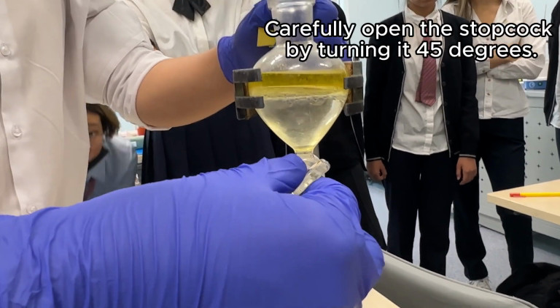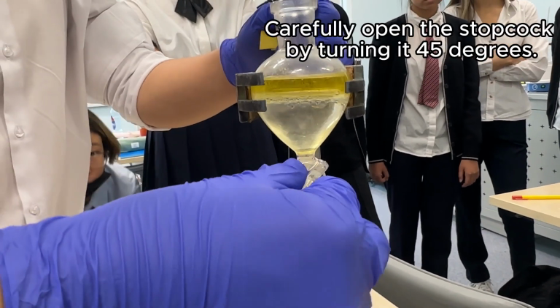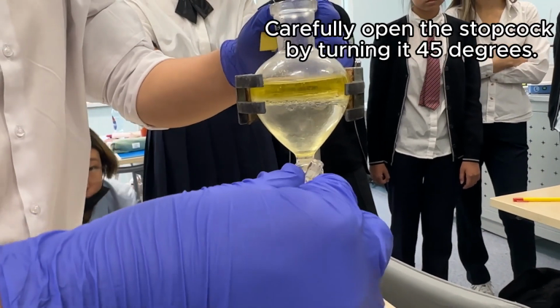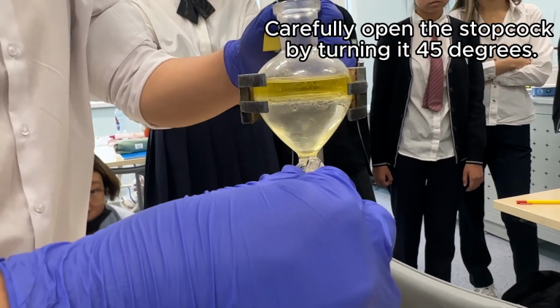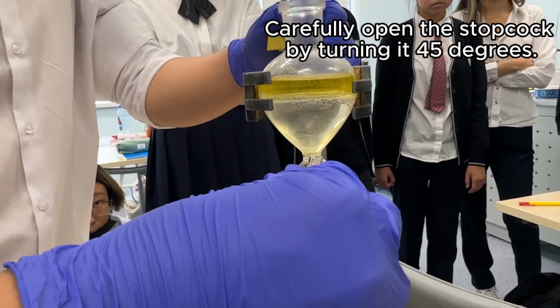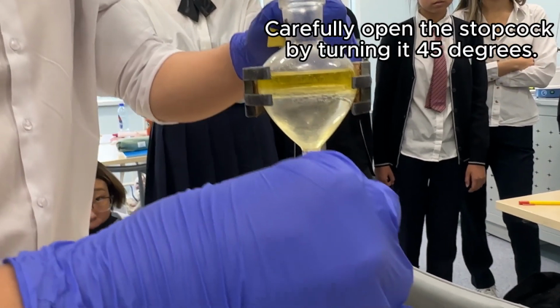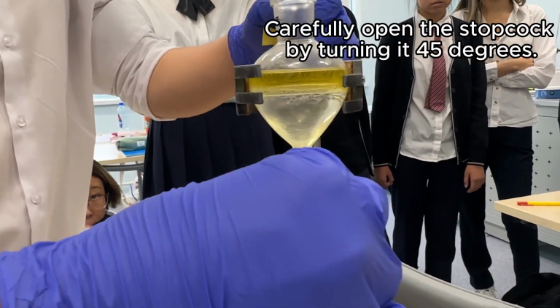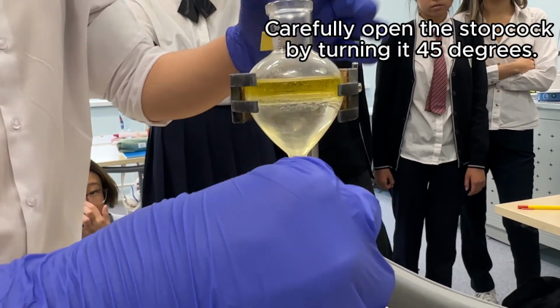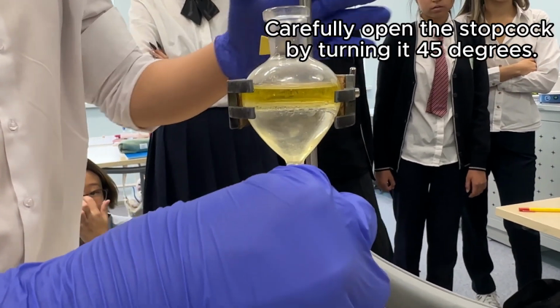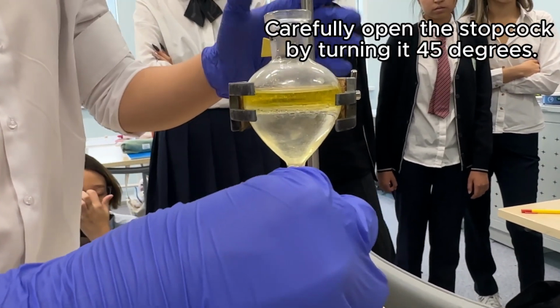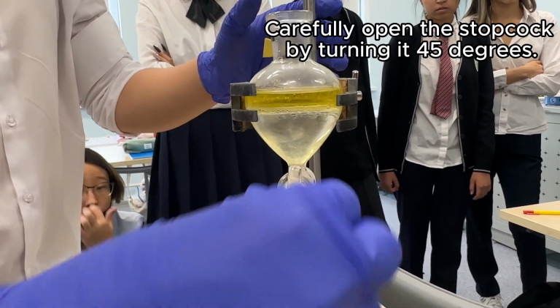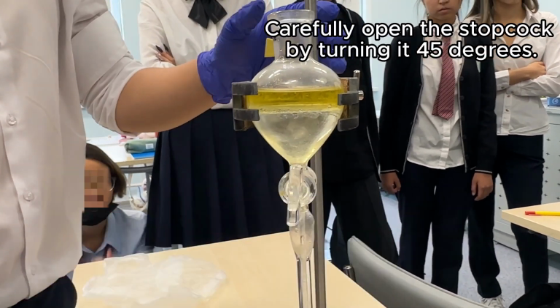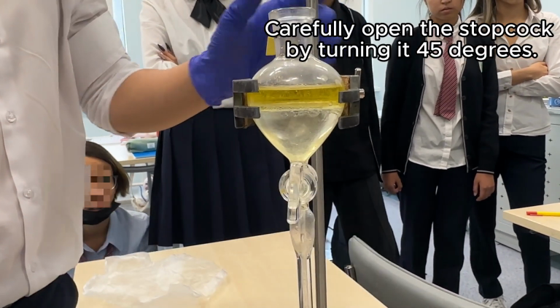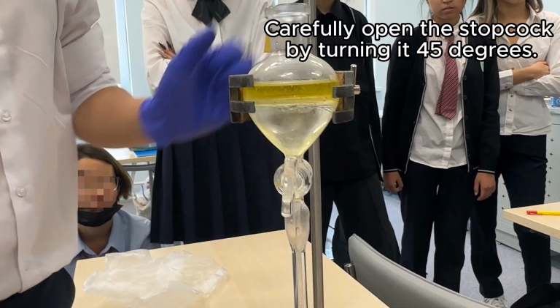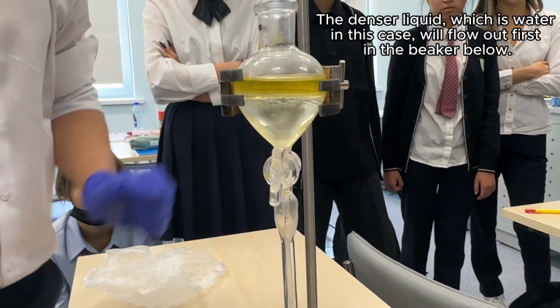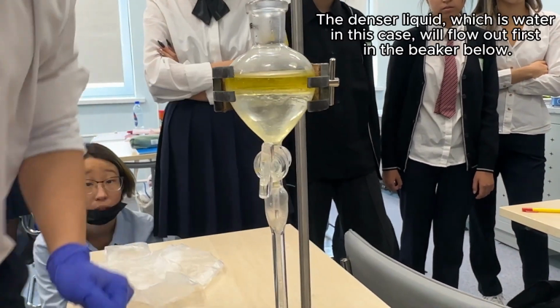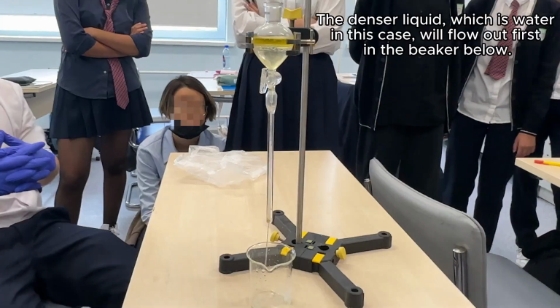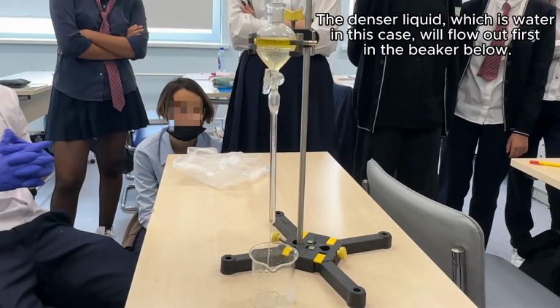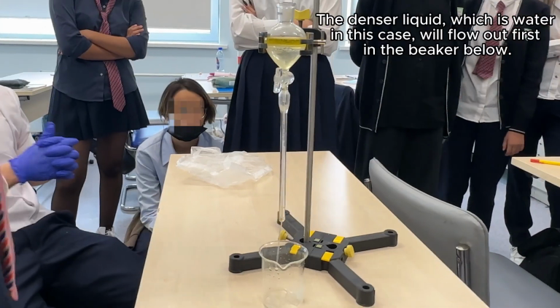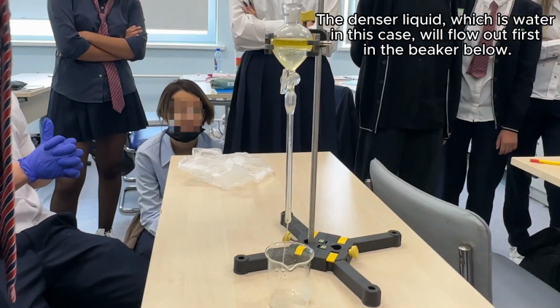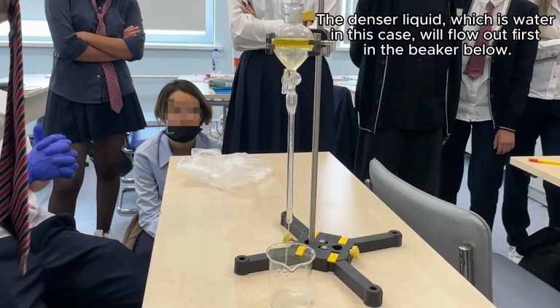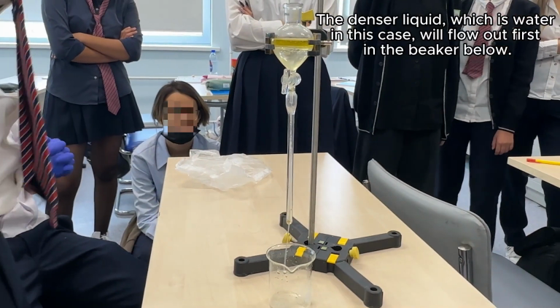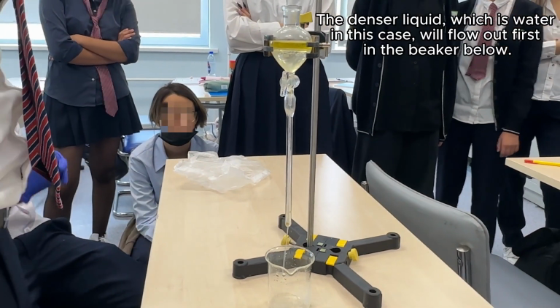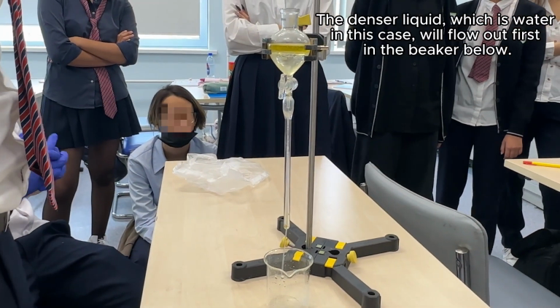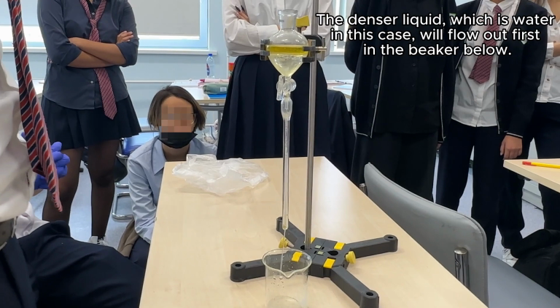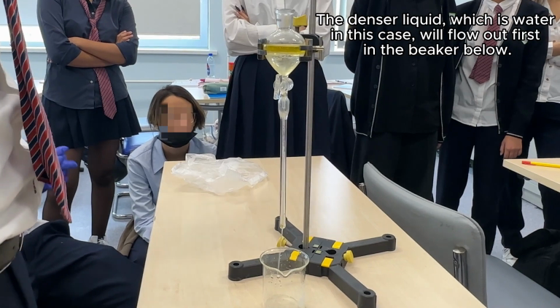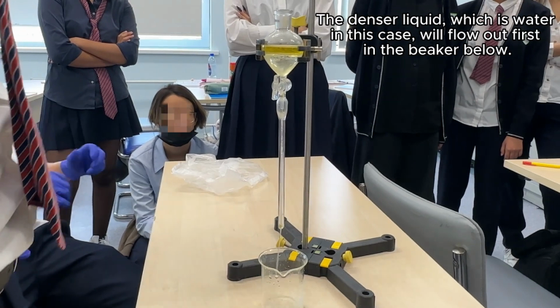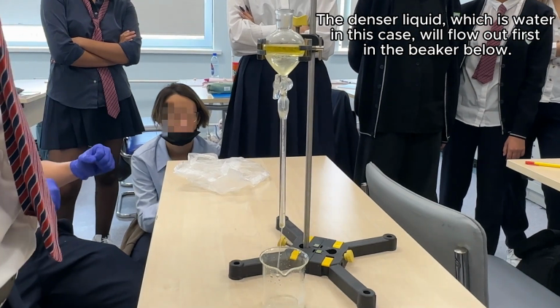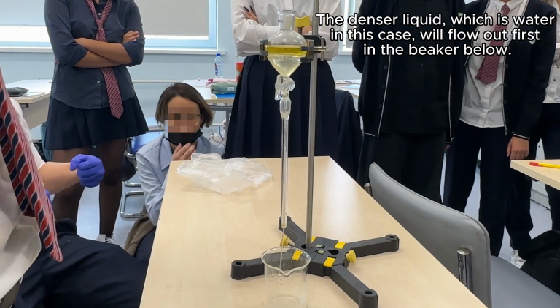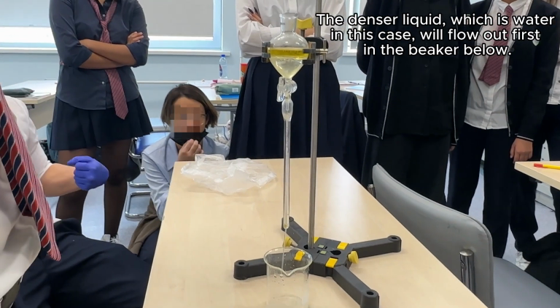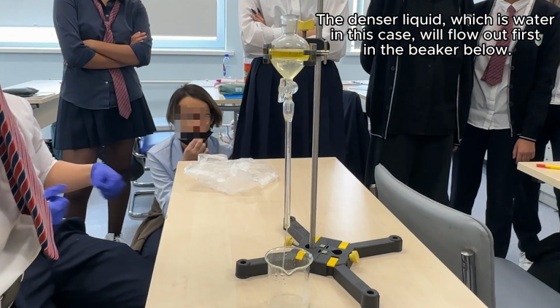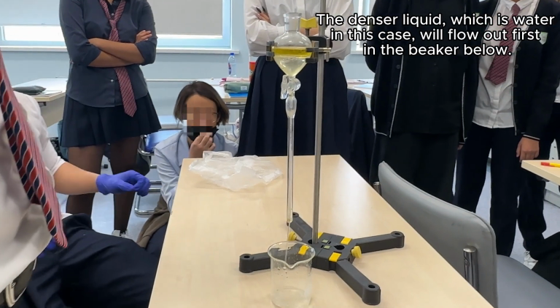Carefully open the stopcock by turning it 45 degrees. The denser liquid, which is water in this case, will flow out first into the beaker below.